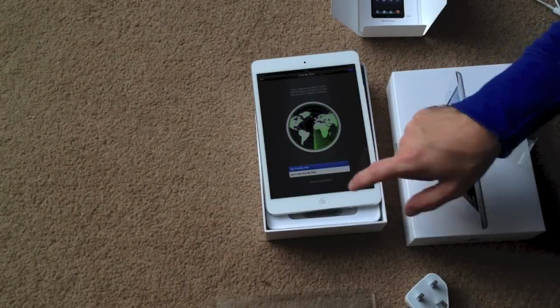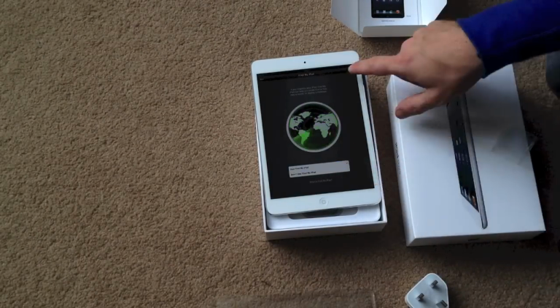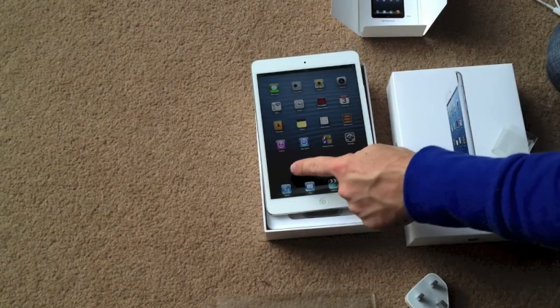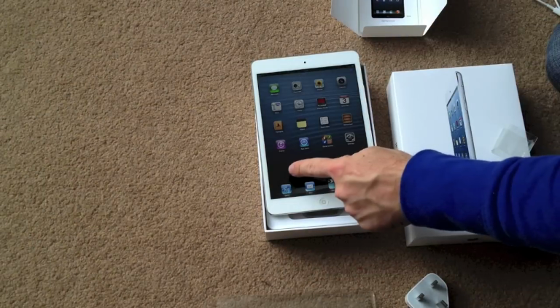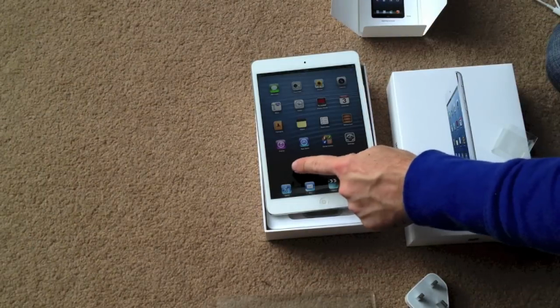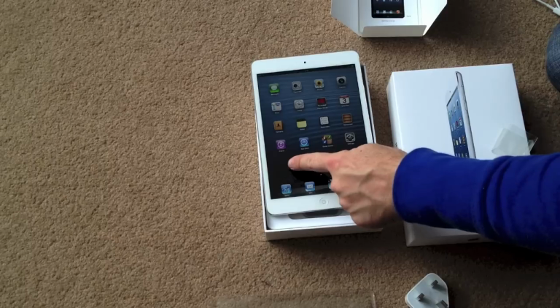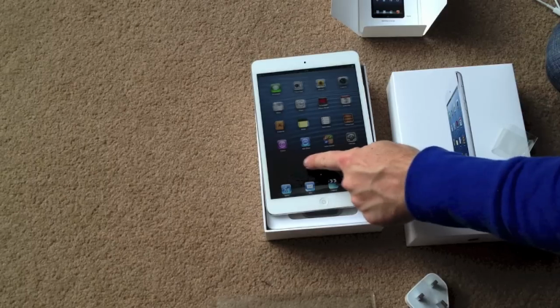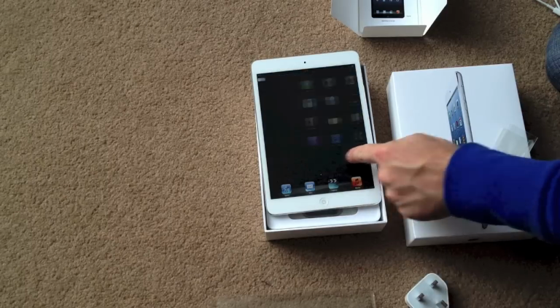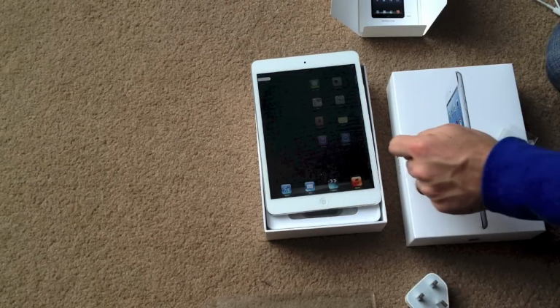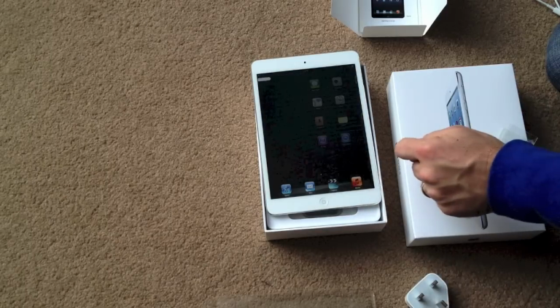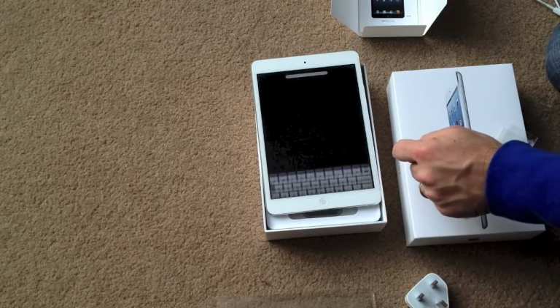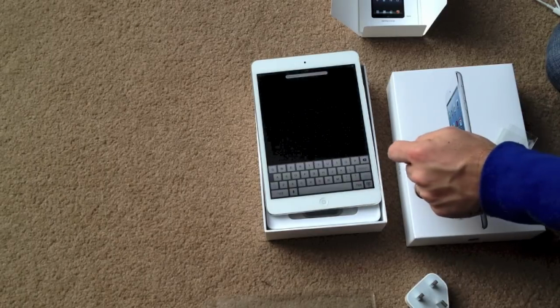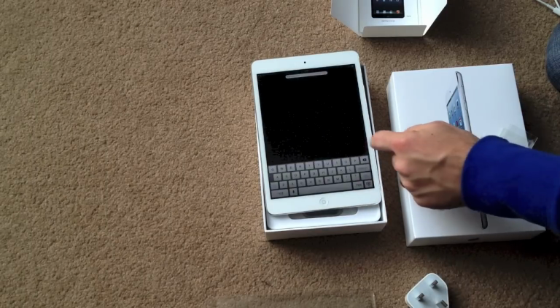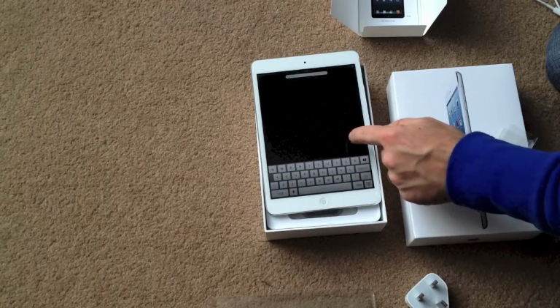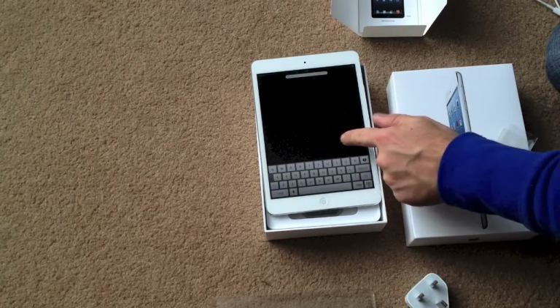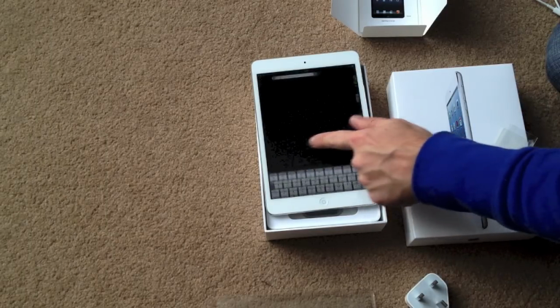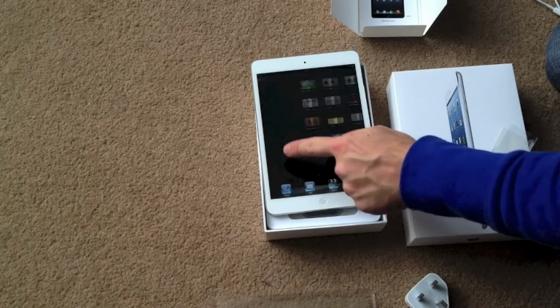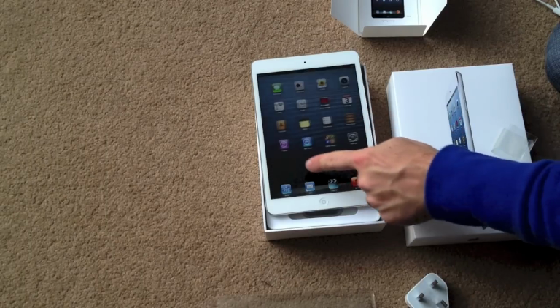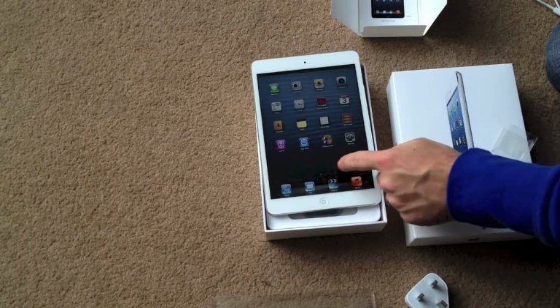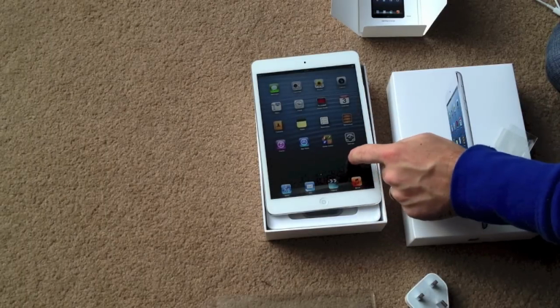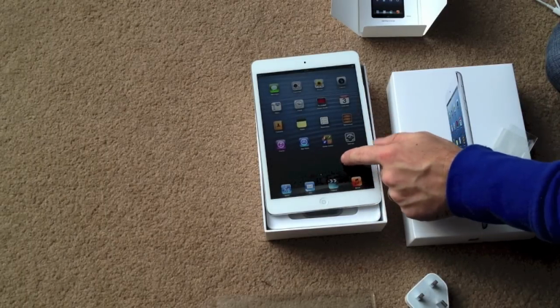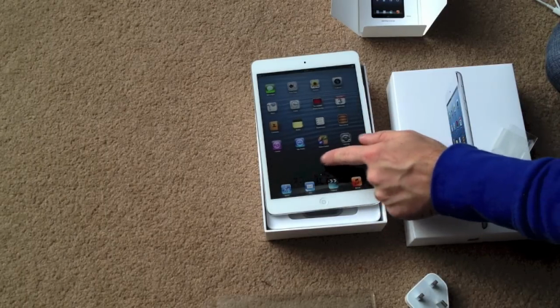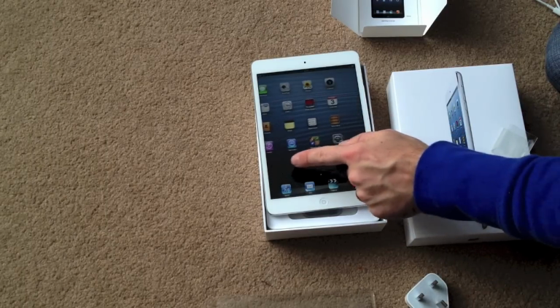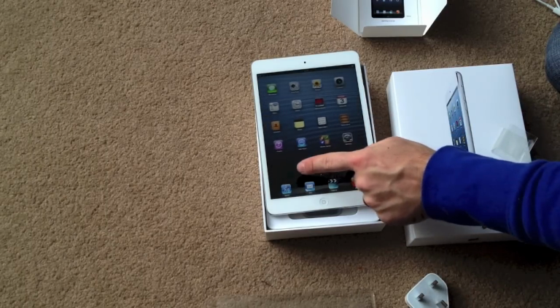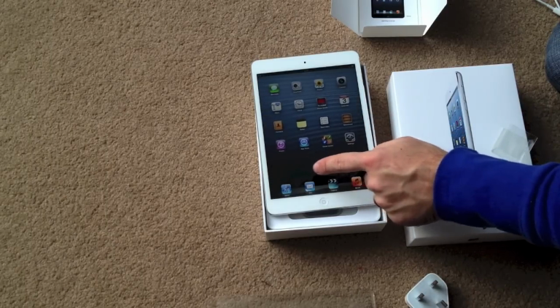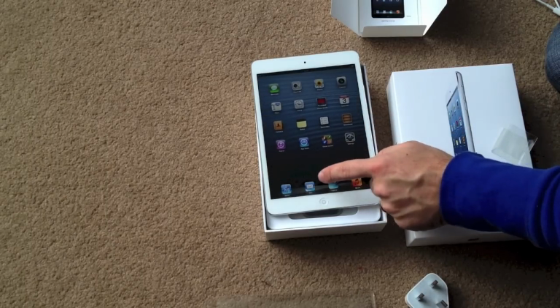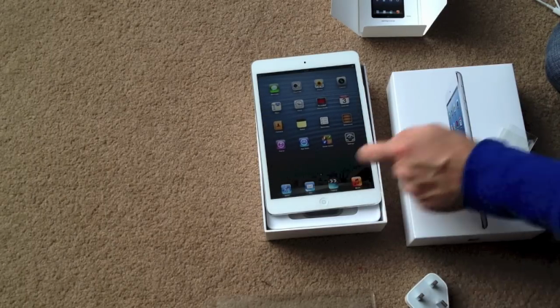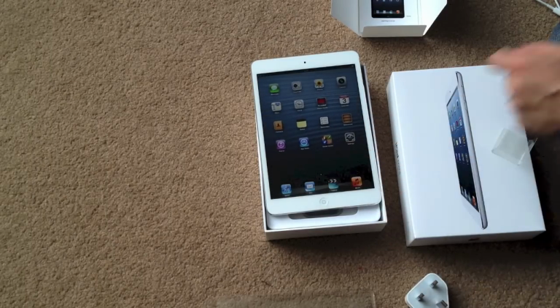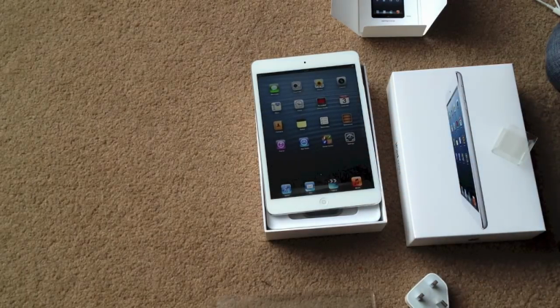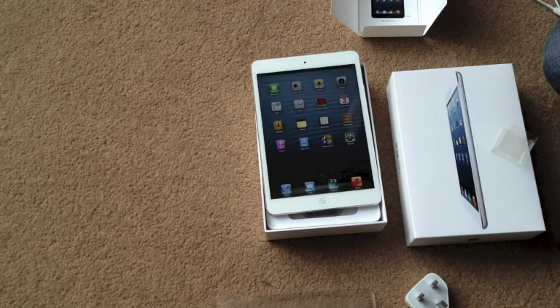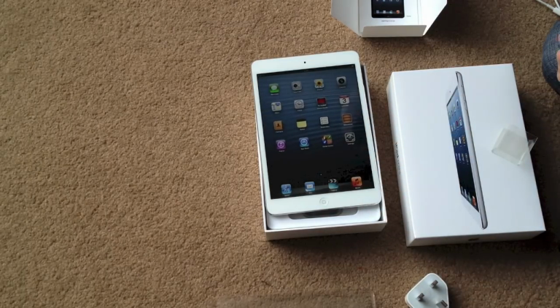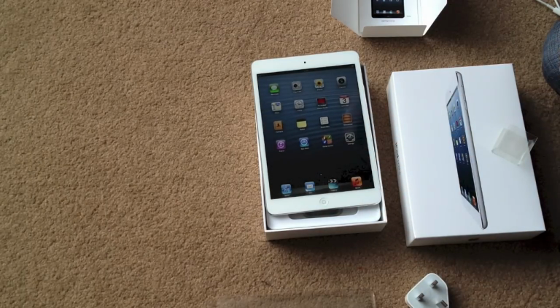And there you have it — the new iPad mini. A full review will be coming up soon. Don't forget to subscribe.